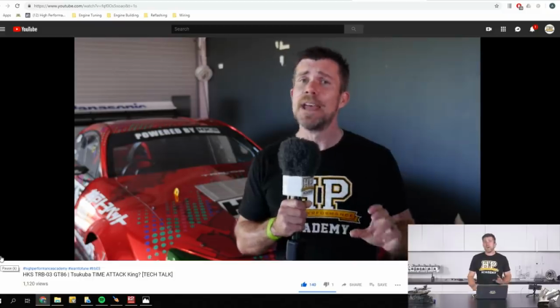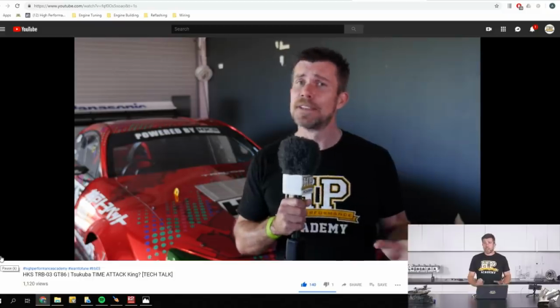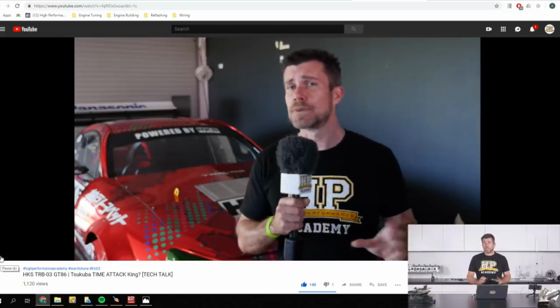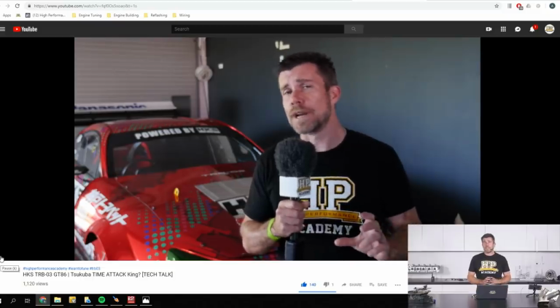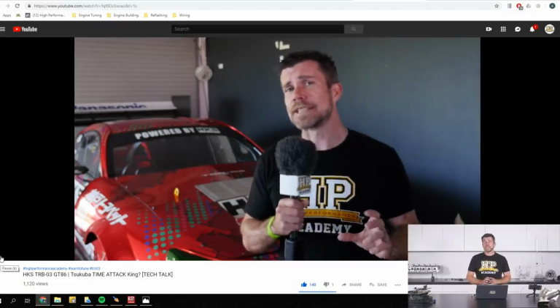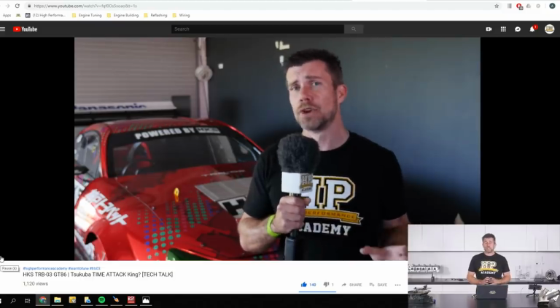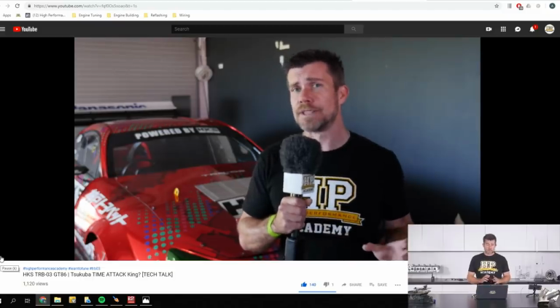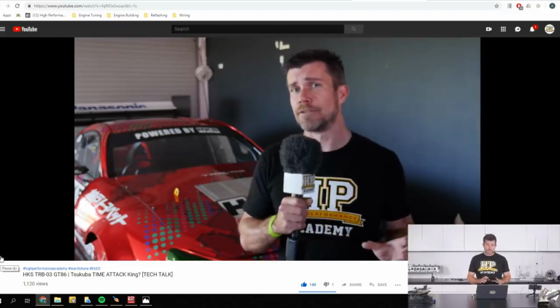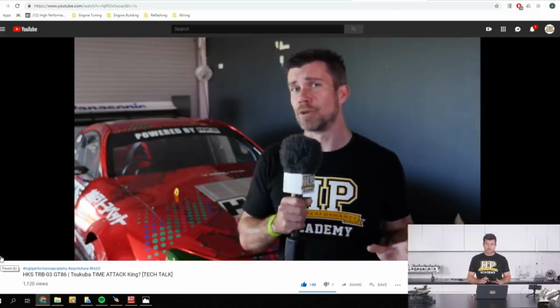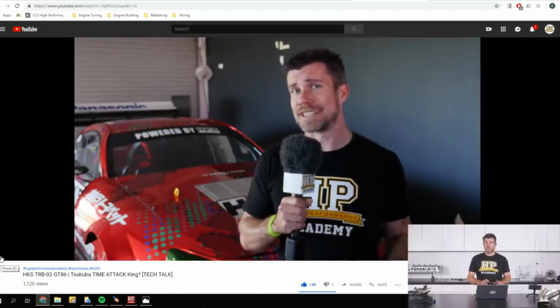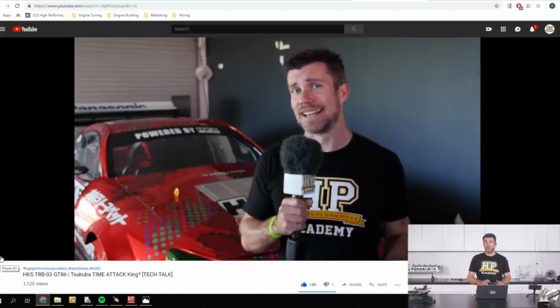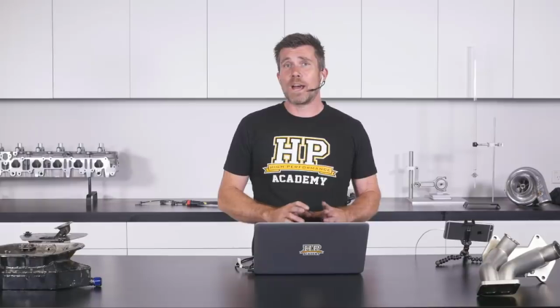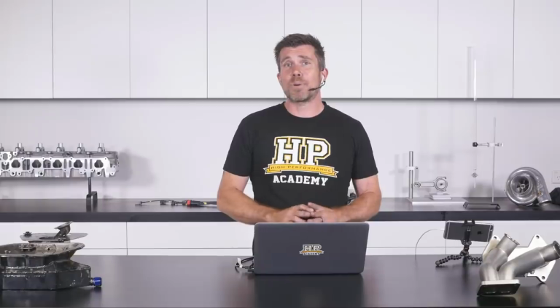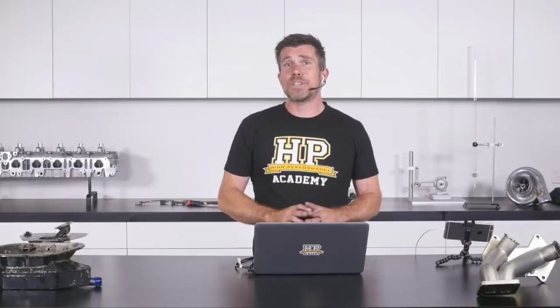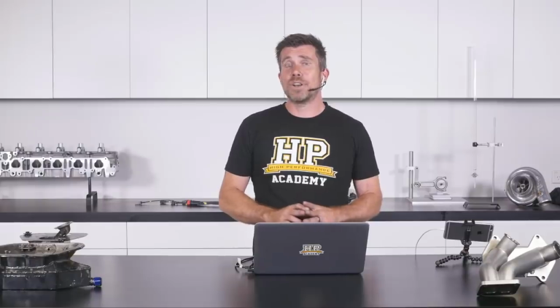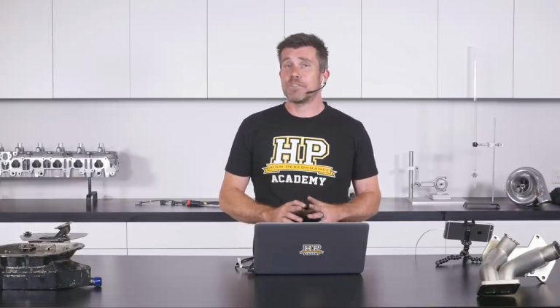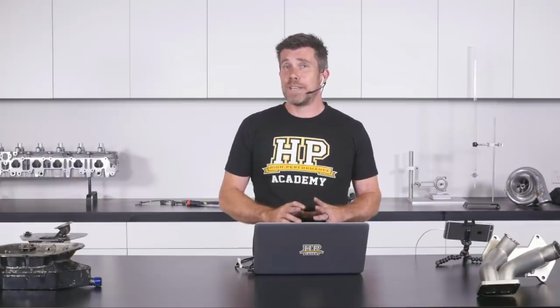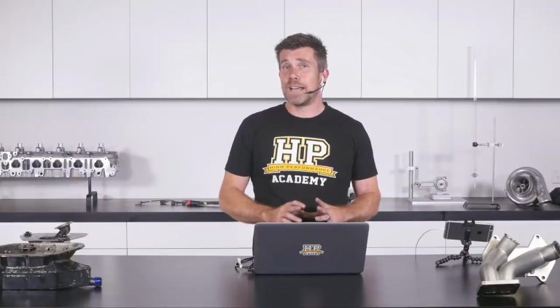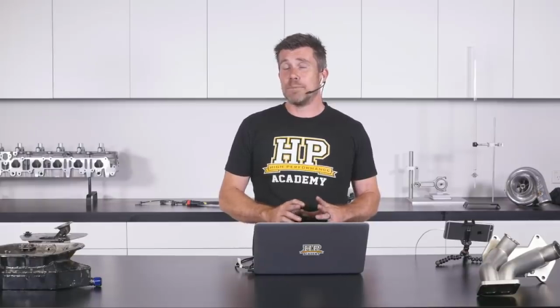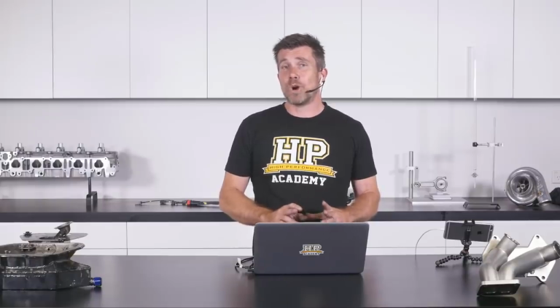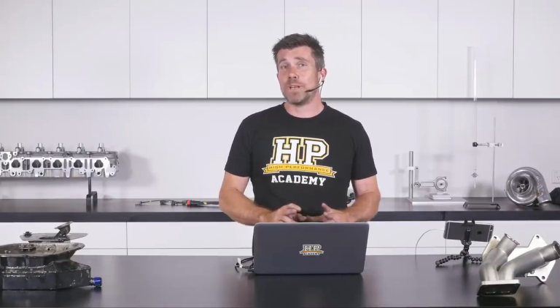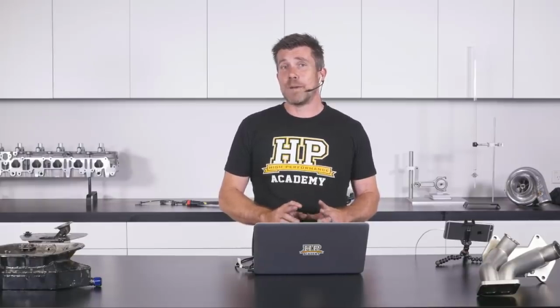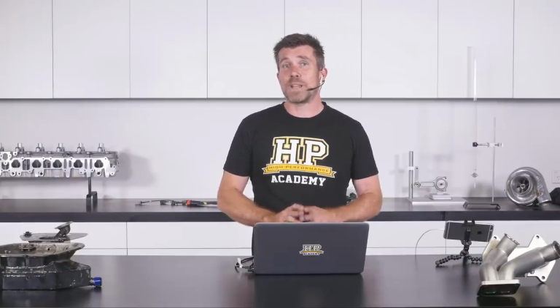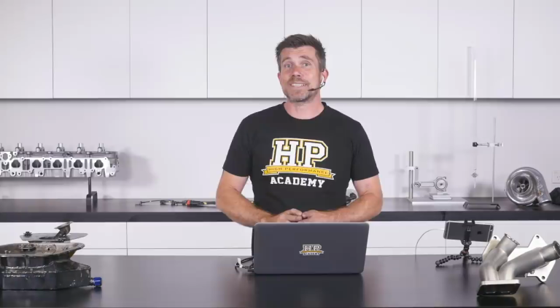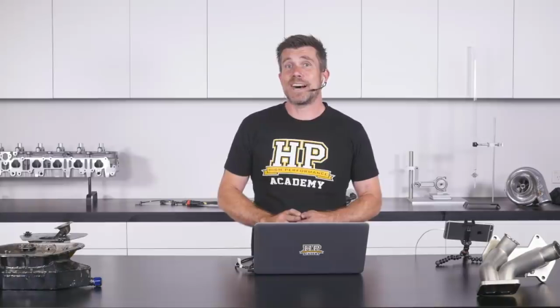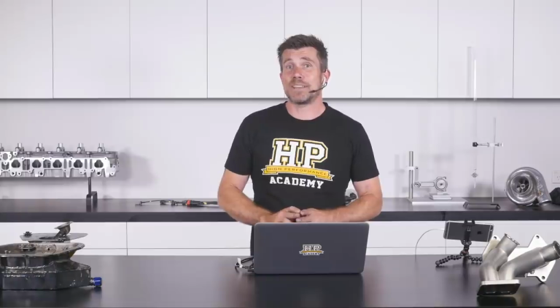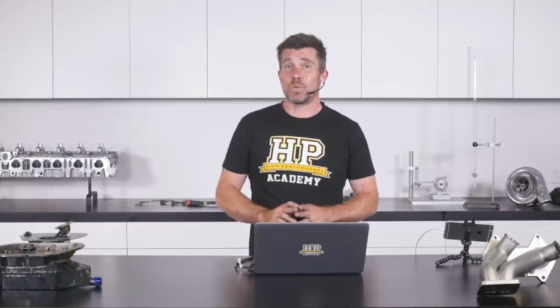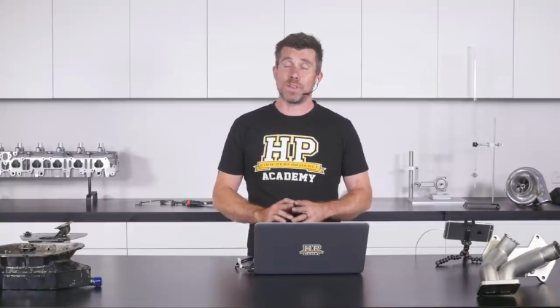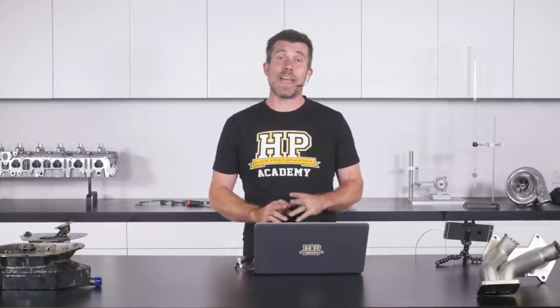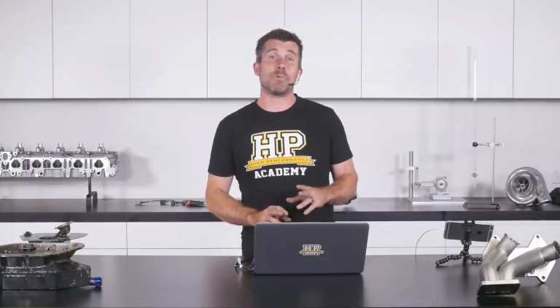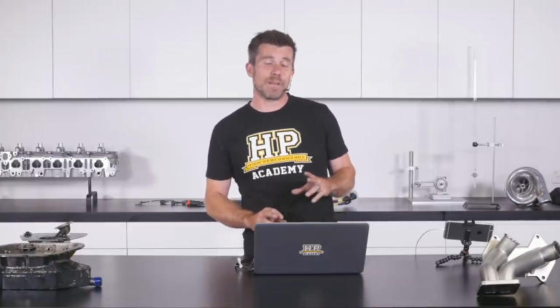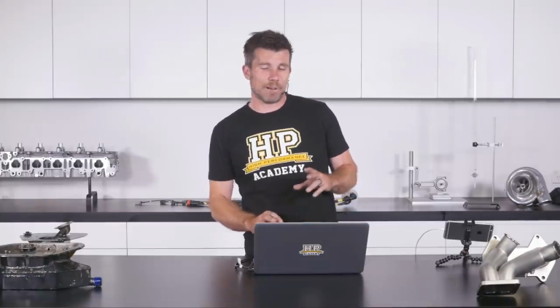Alright, thanks for joining us there for our pre-show. Give me a moment and we'll get started with our webinar.